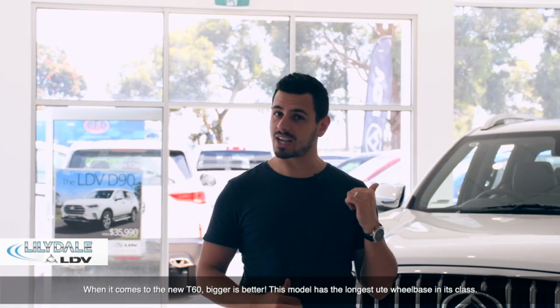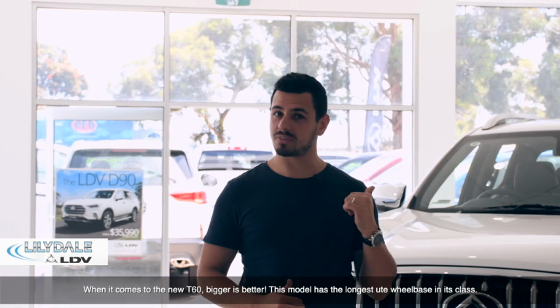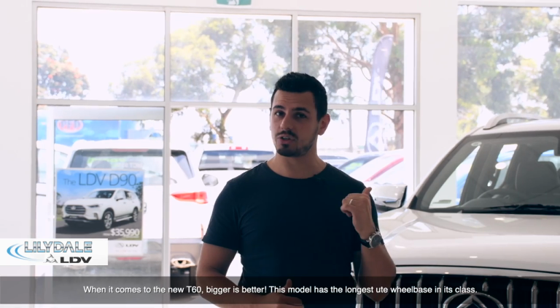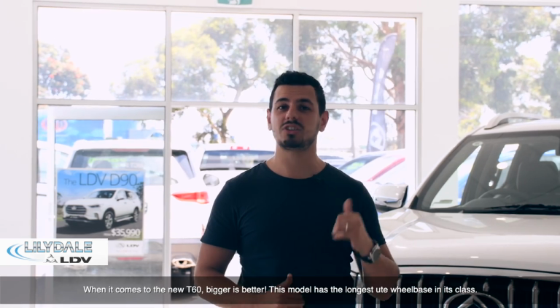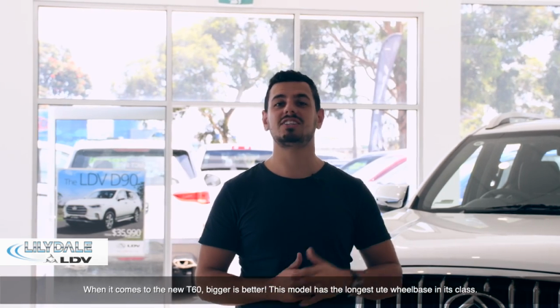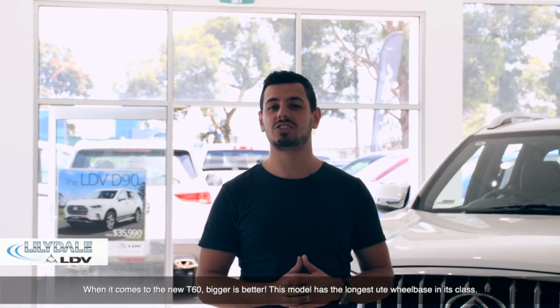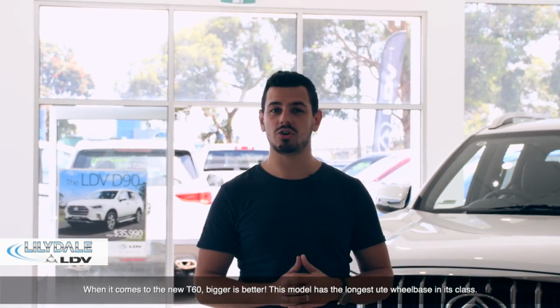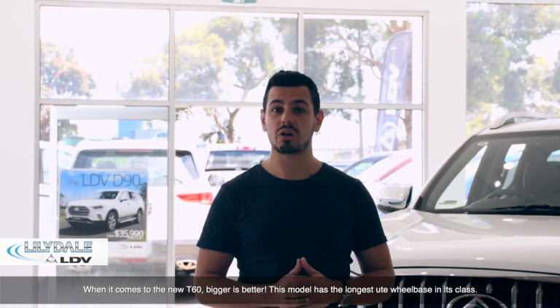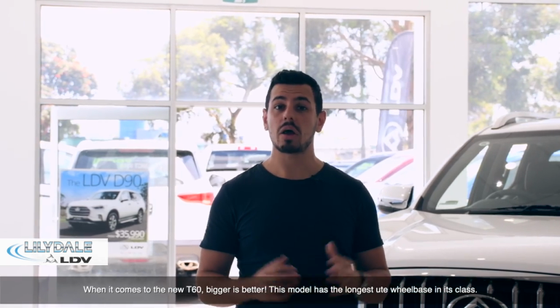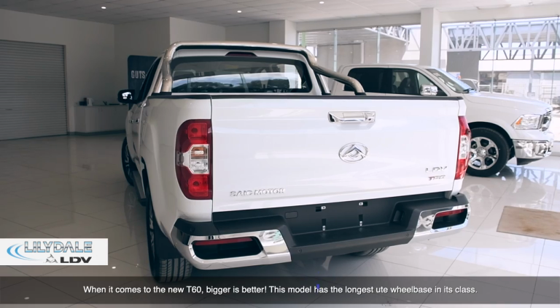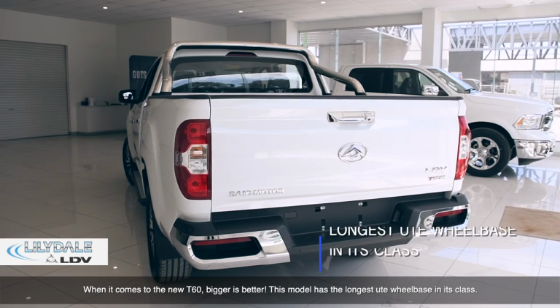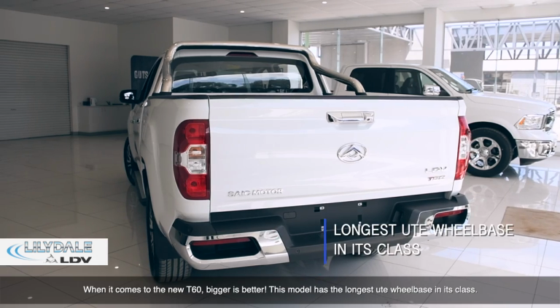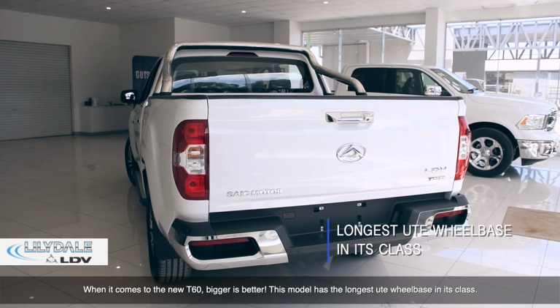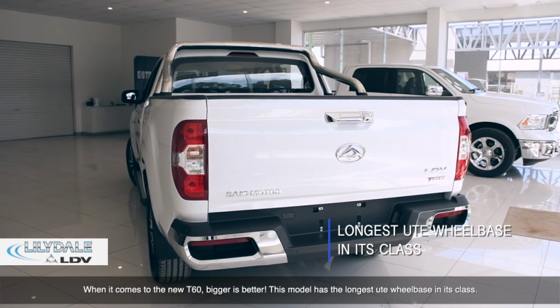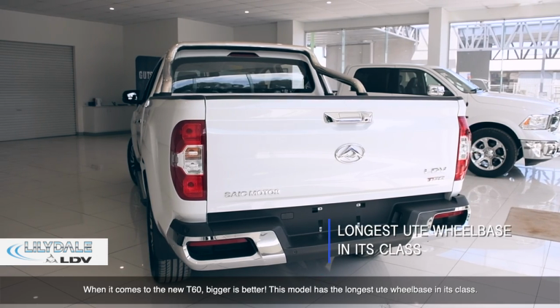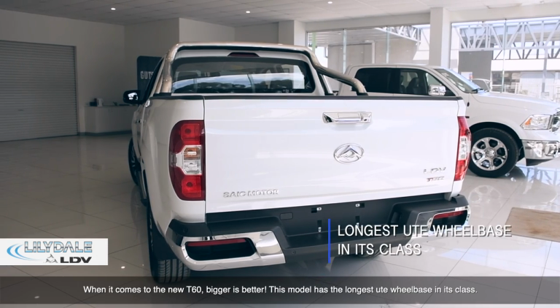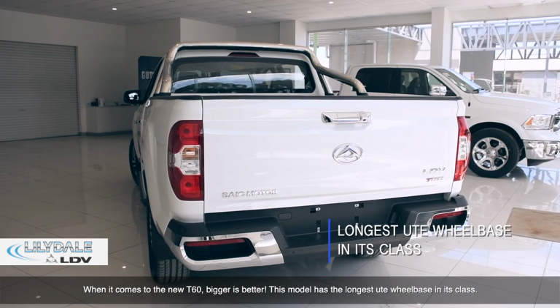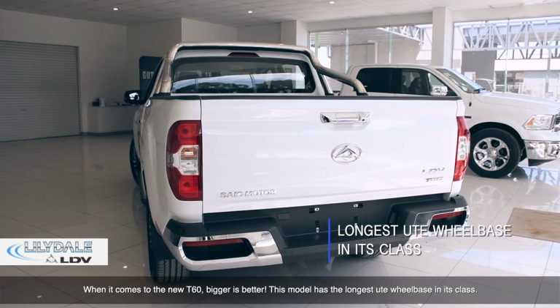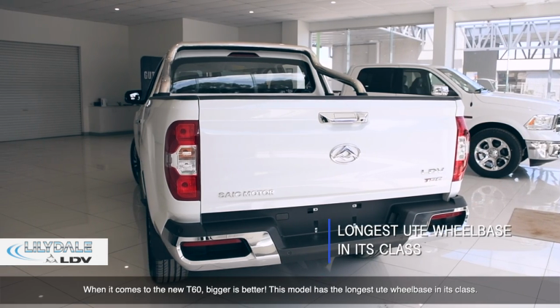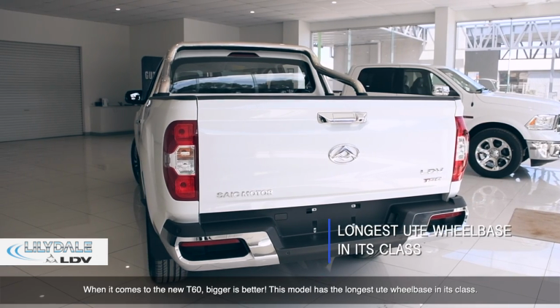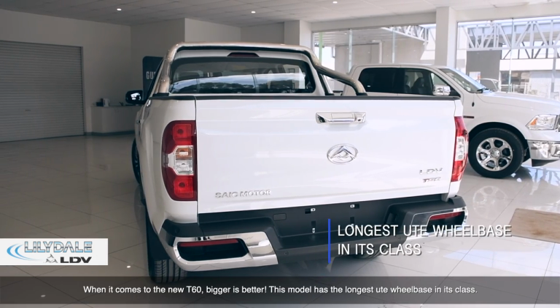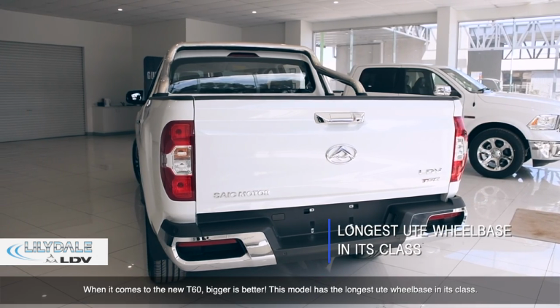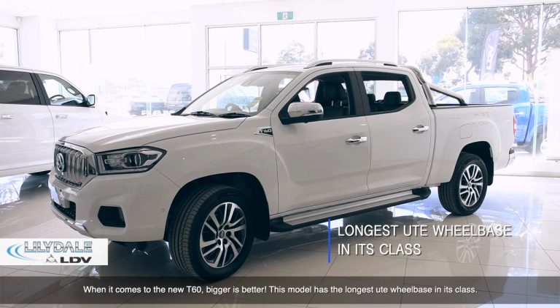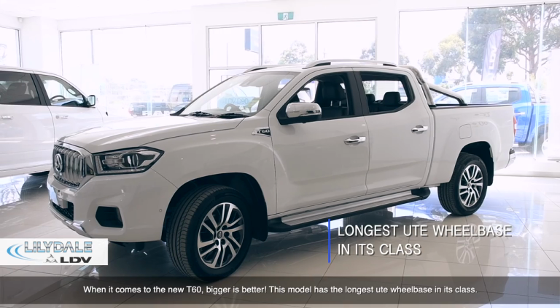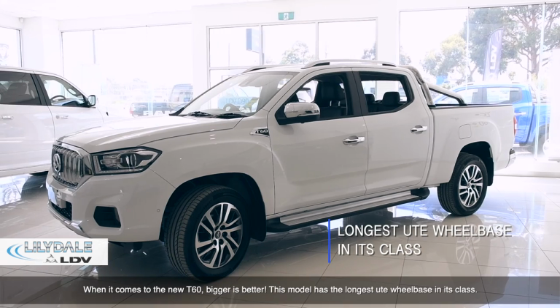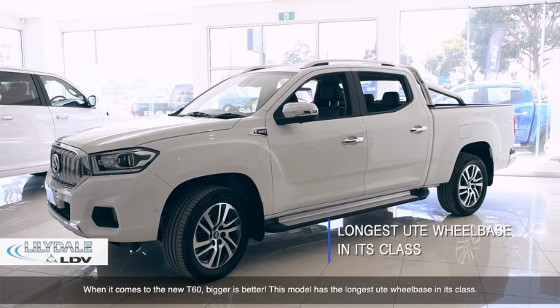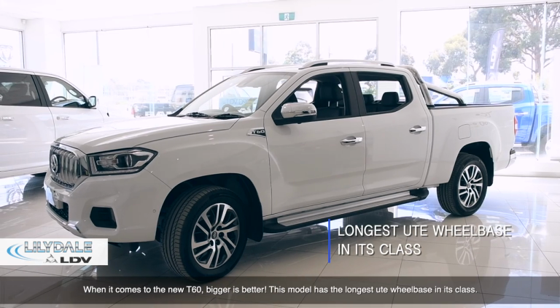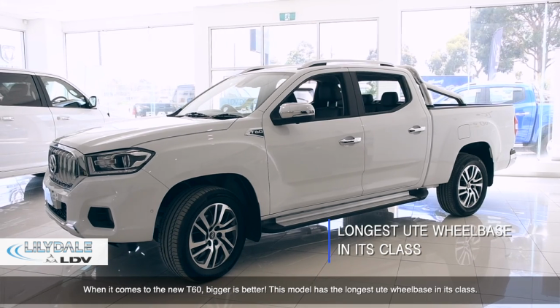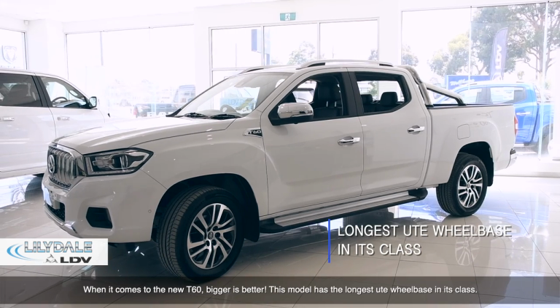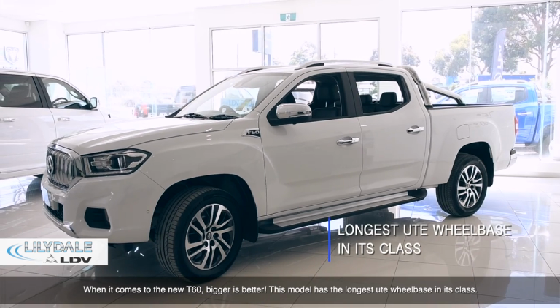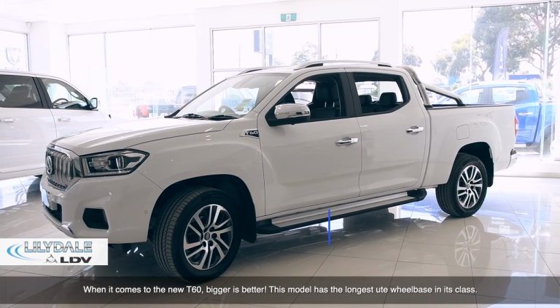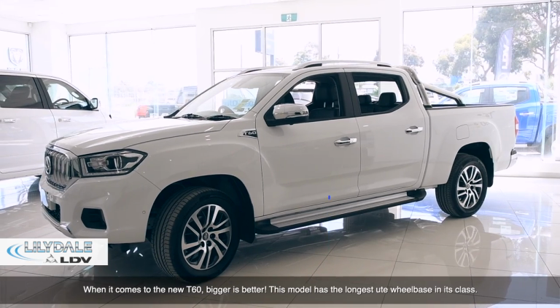When it comes to the new T60 ute, bigger is better. This model has the longest ute wheelbase in its class.